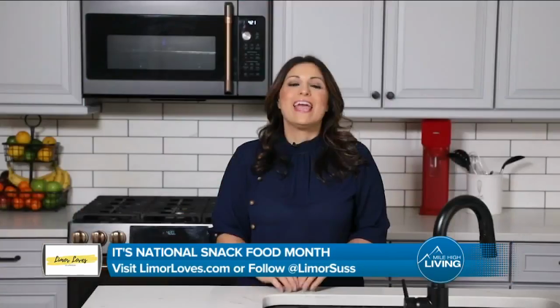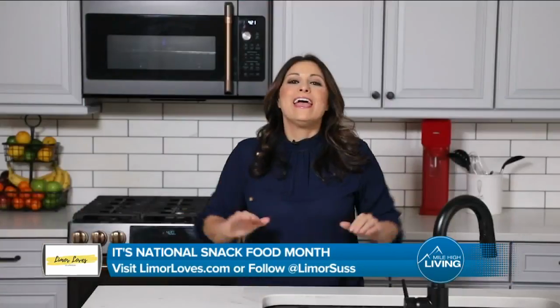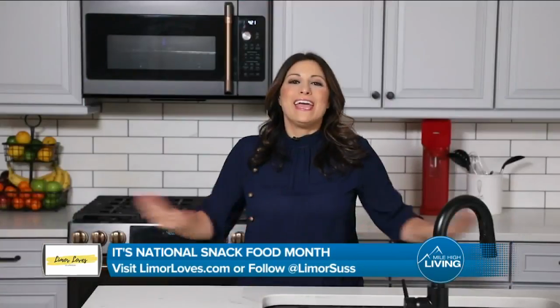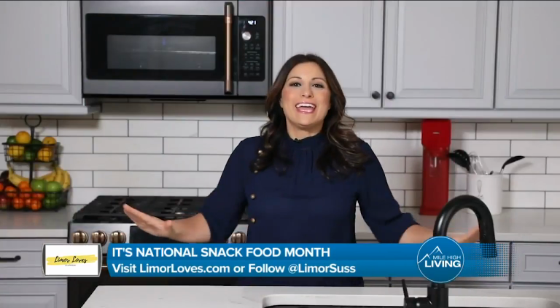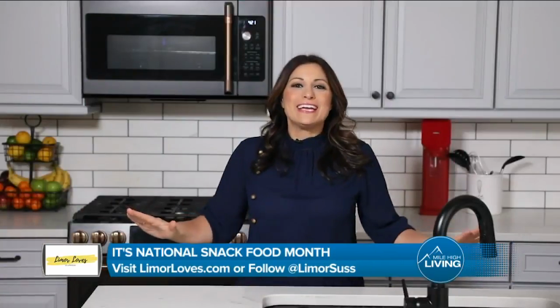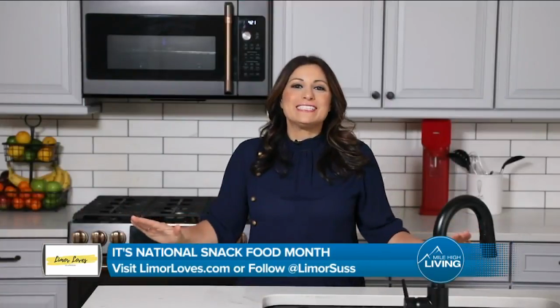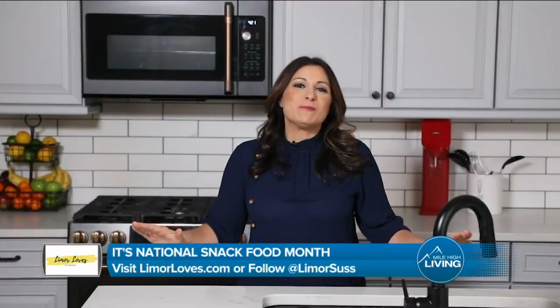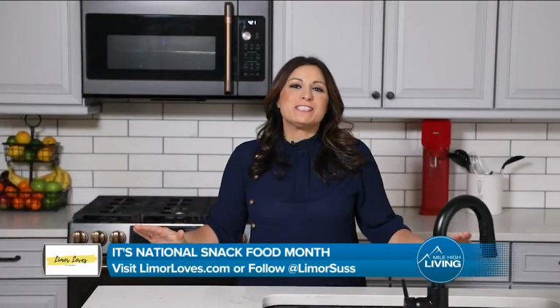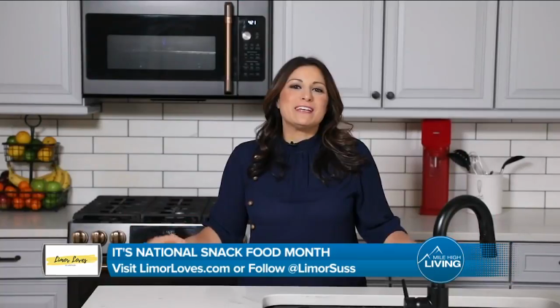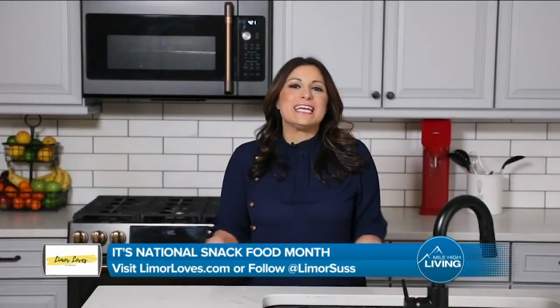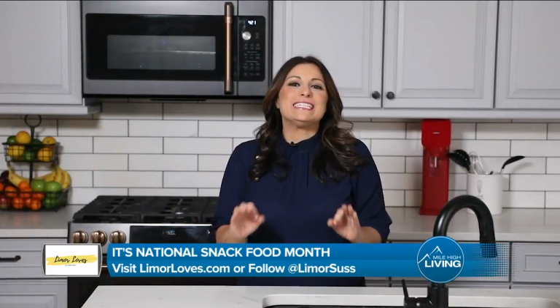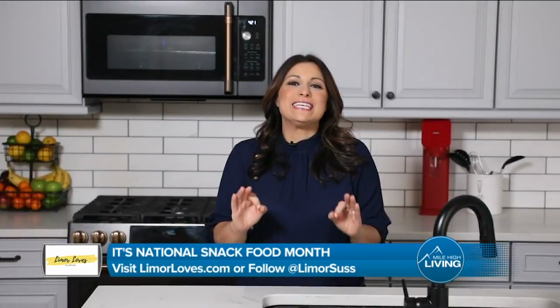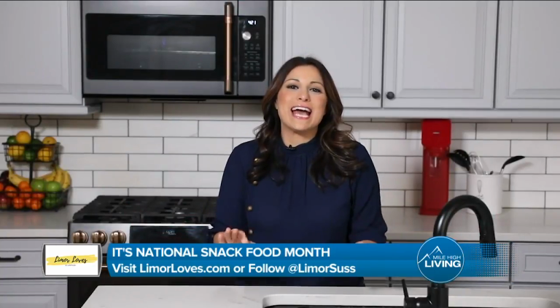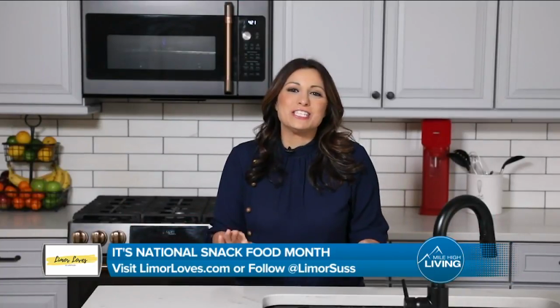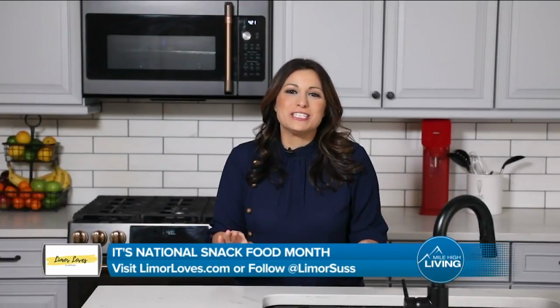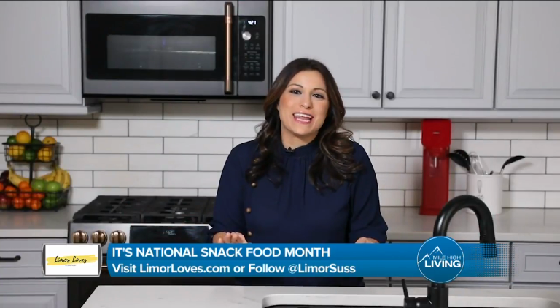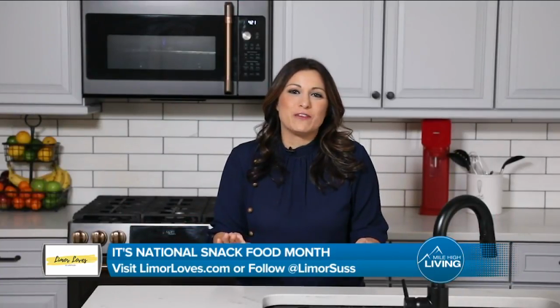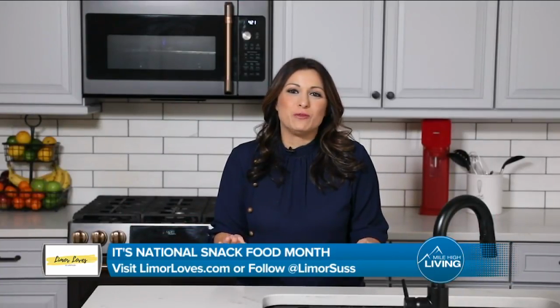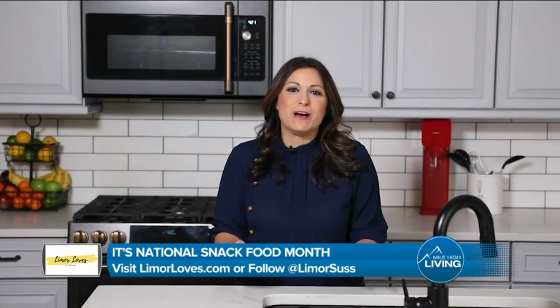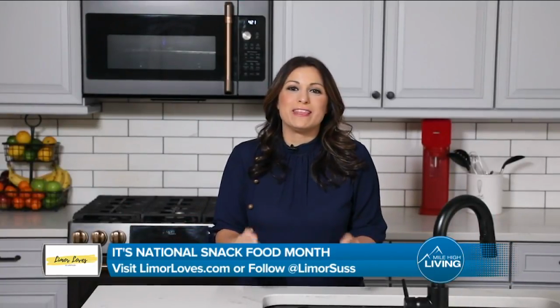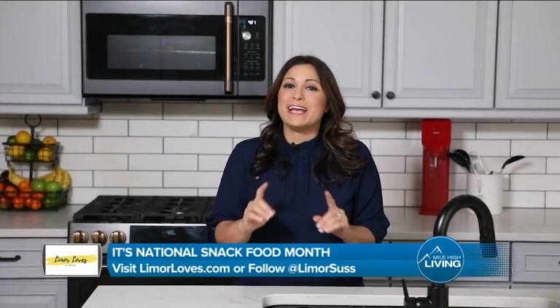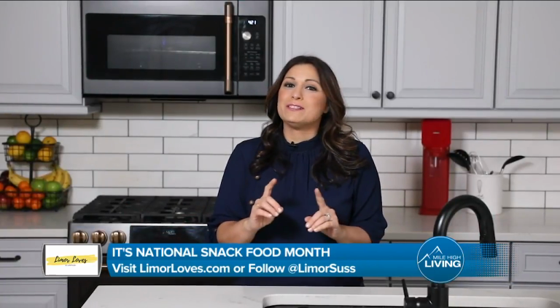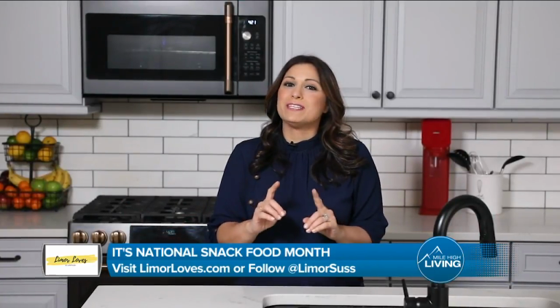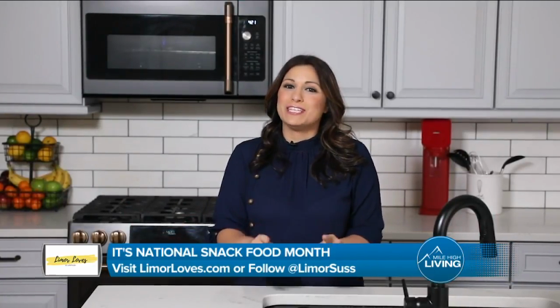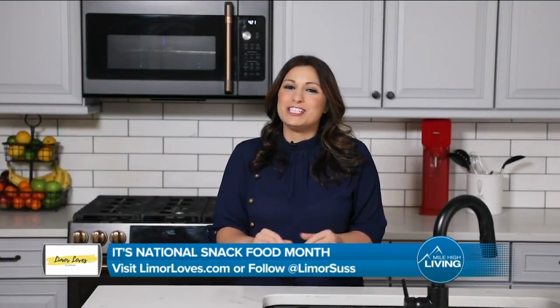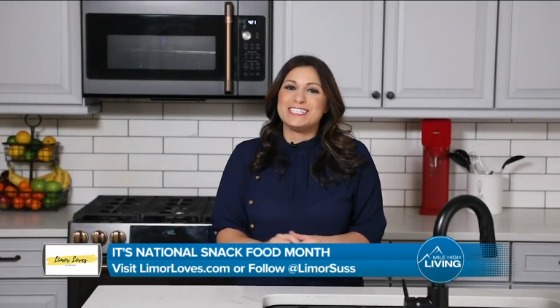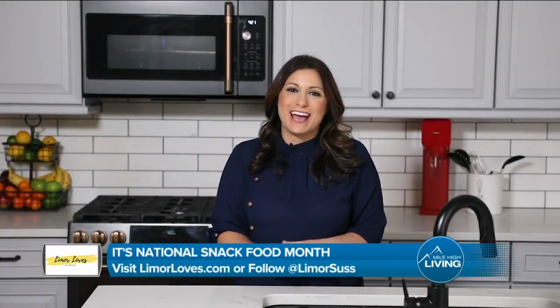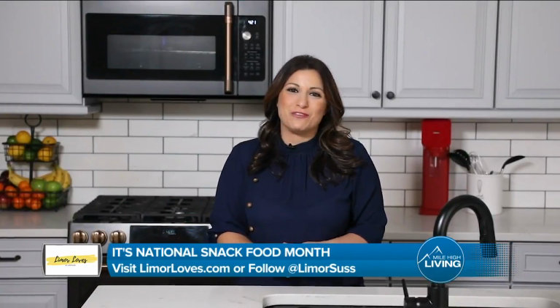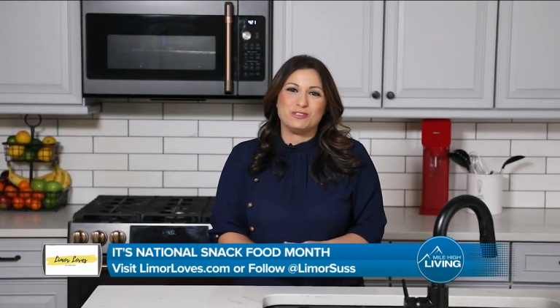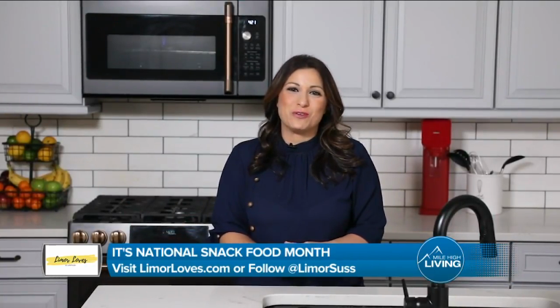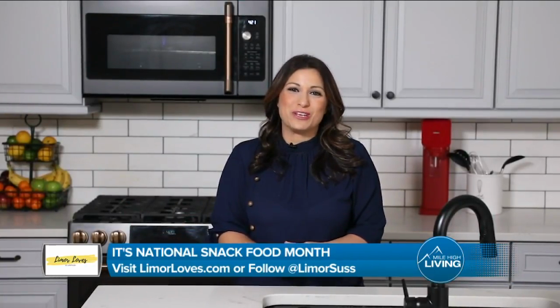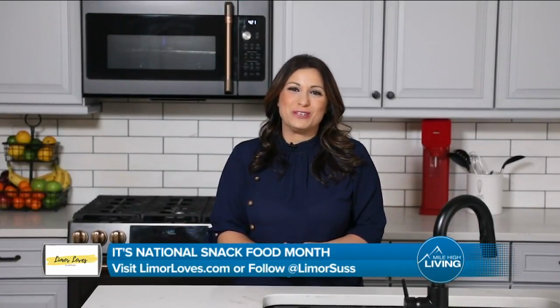Hey guys, it's Limor Suss. It's National Snack Food Month and I have some delicious snack foods for you.